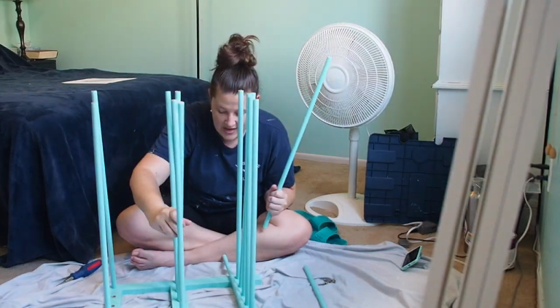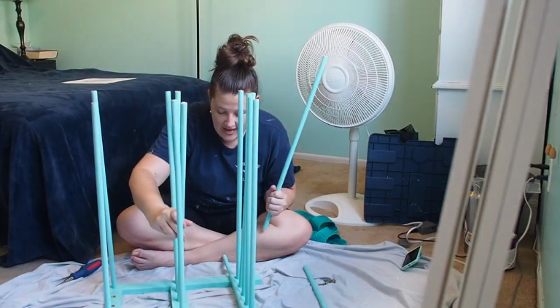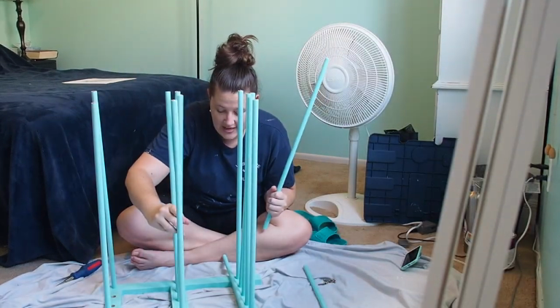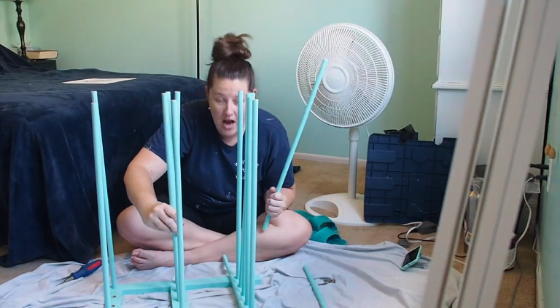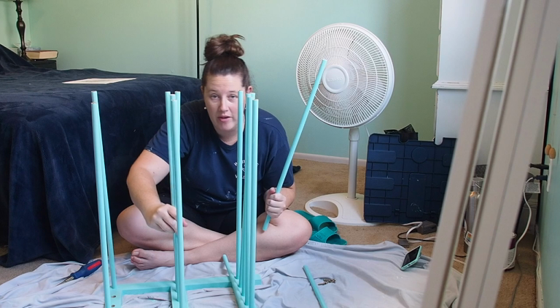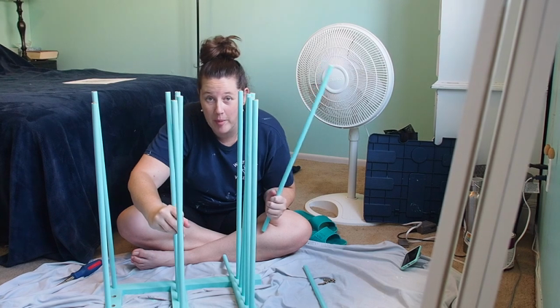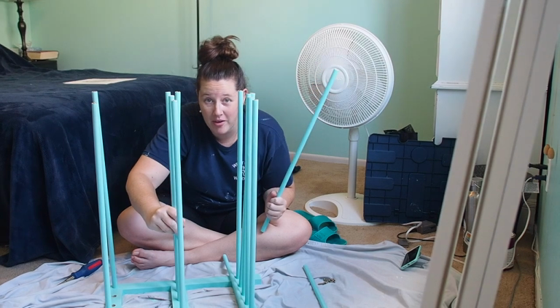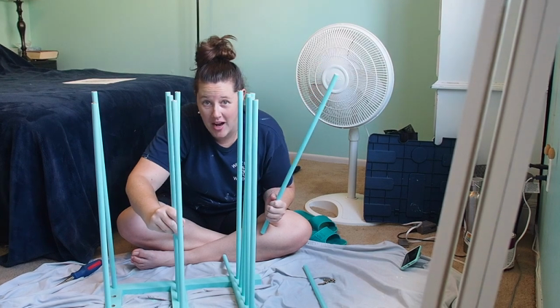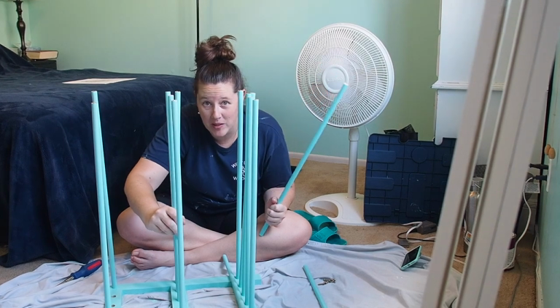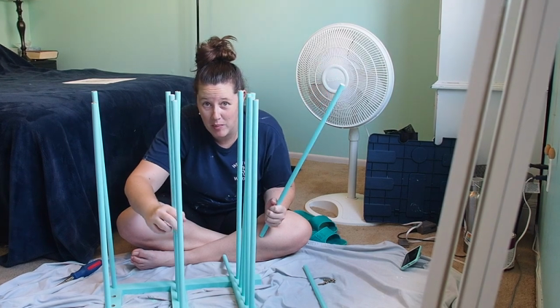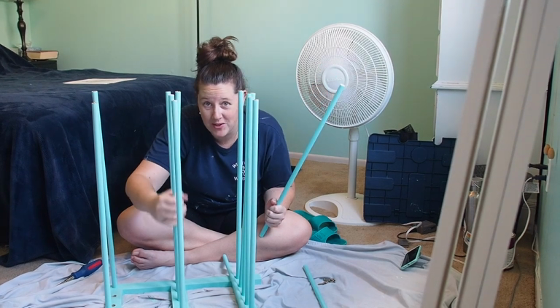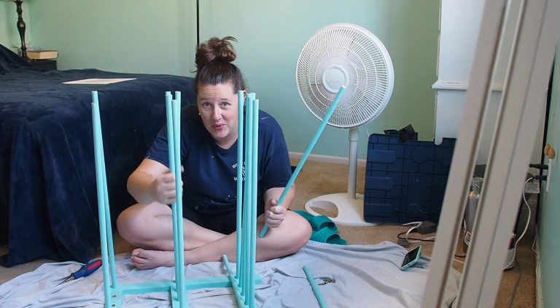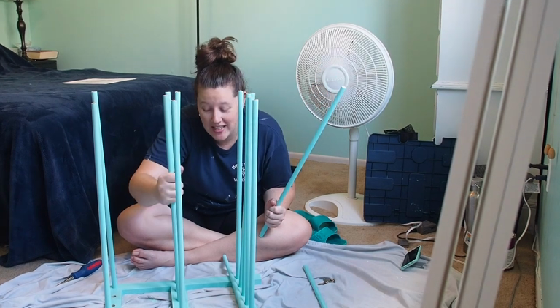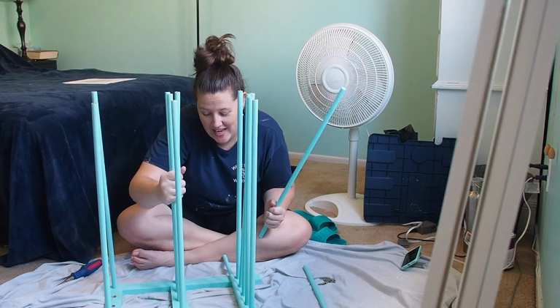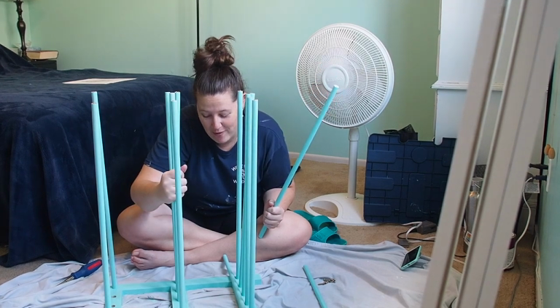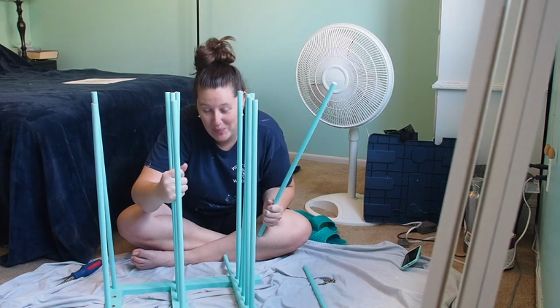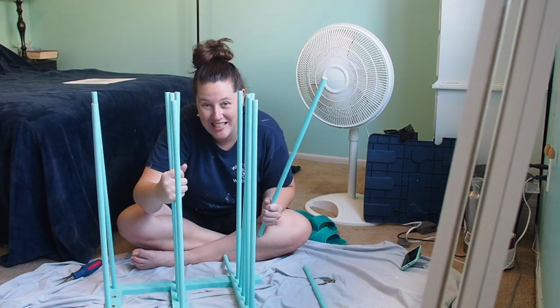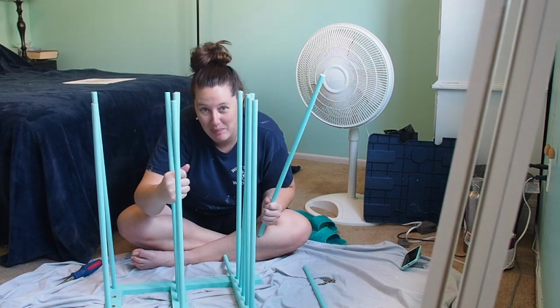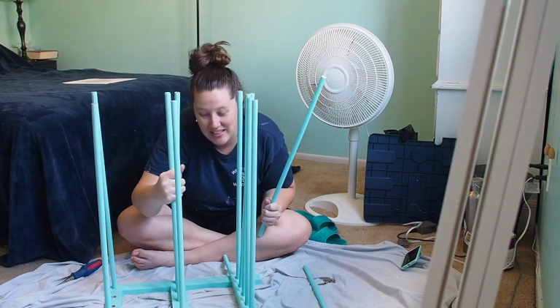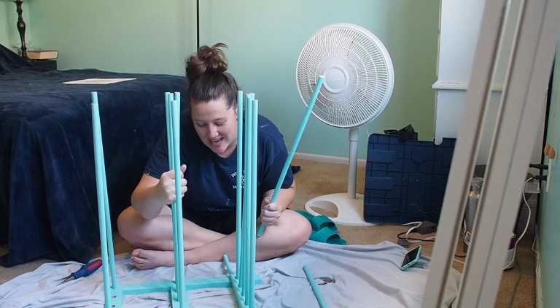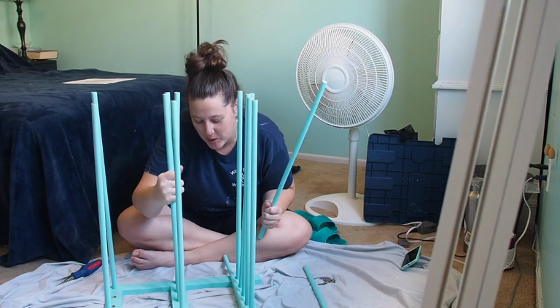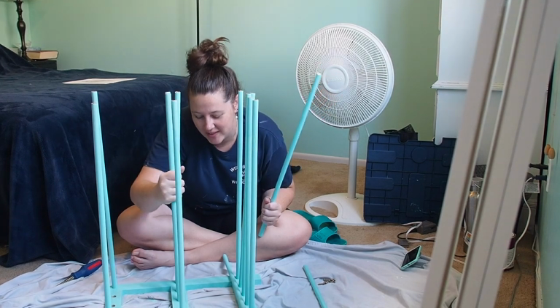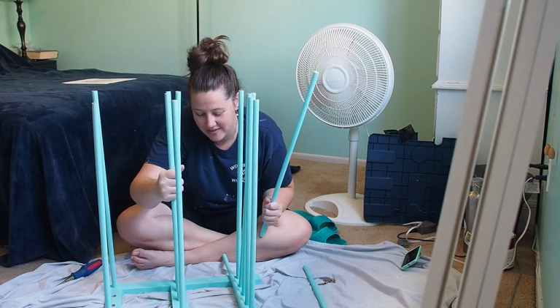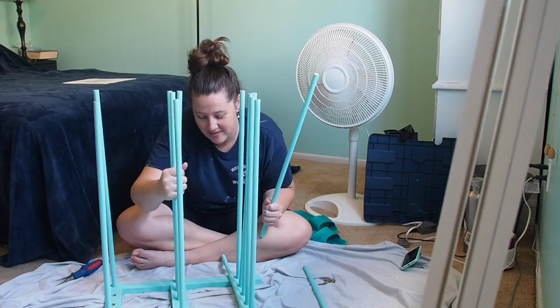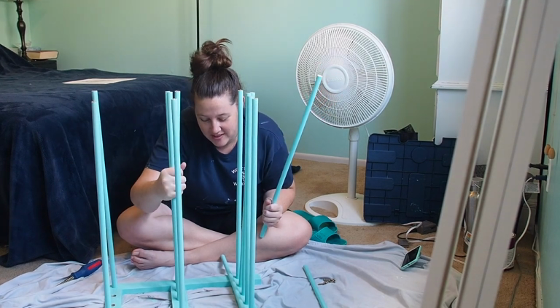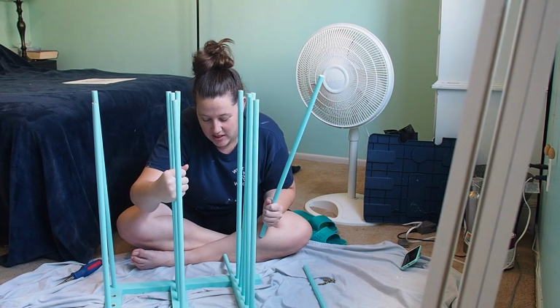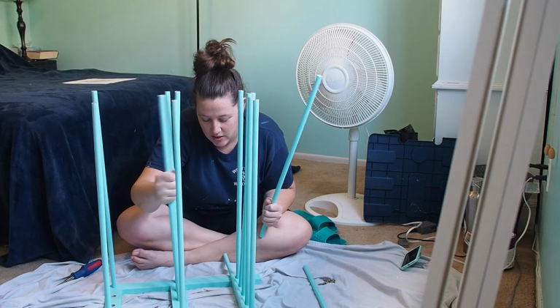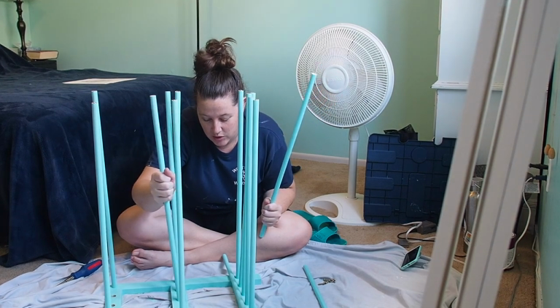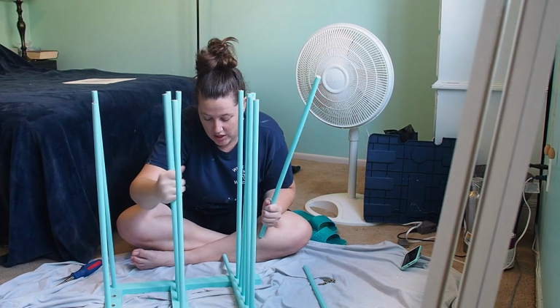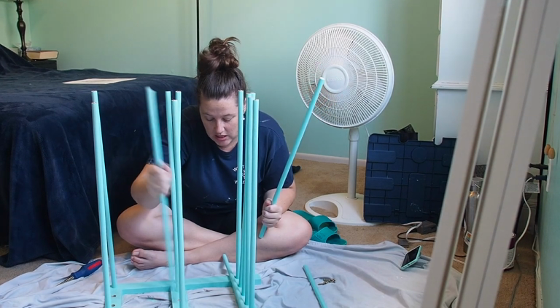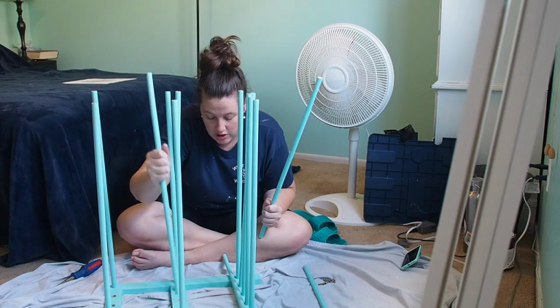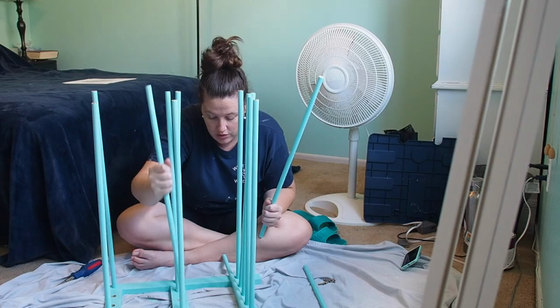I just remembered that I was supposed to get a replacement dowel, which I did not do.